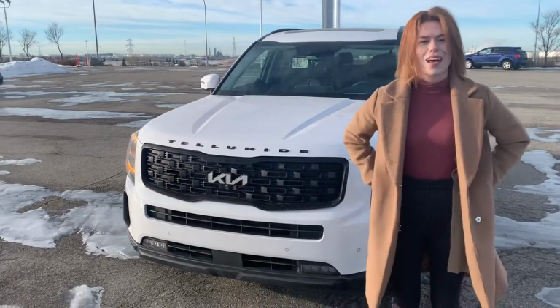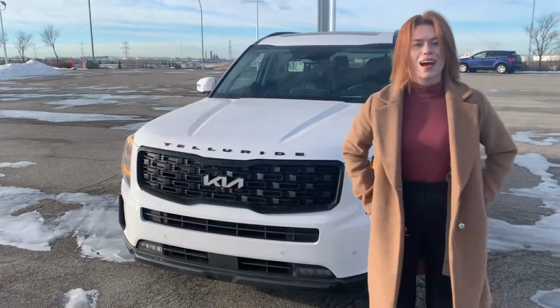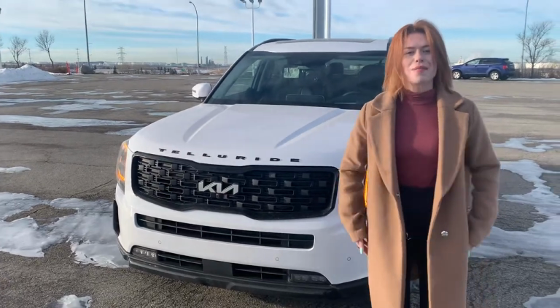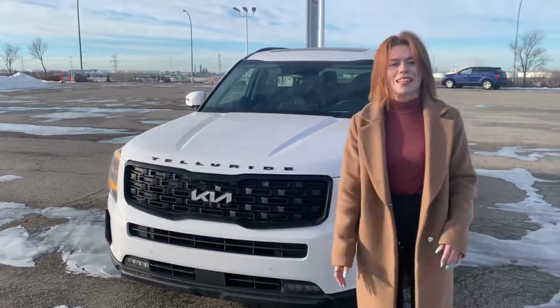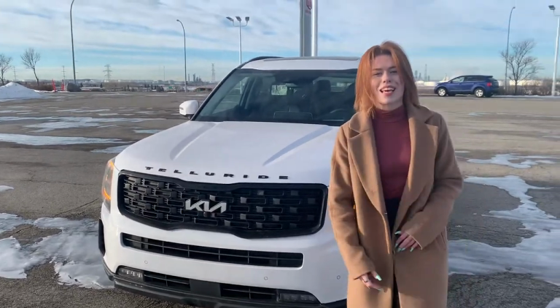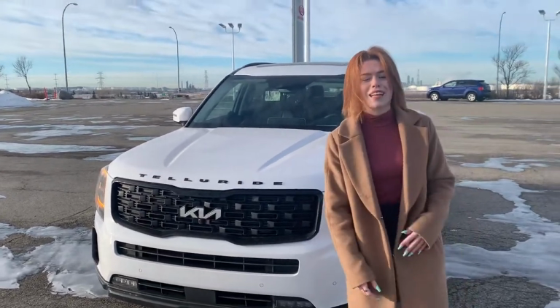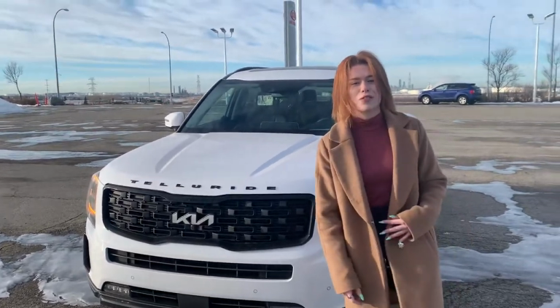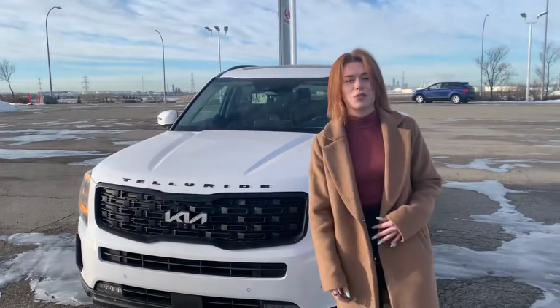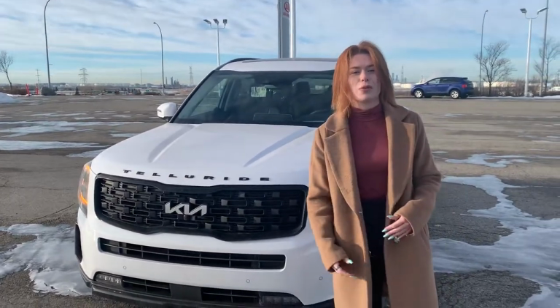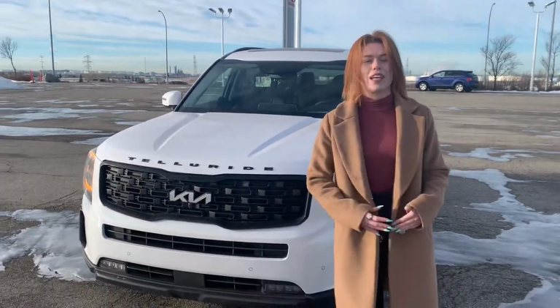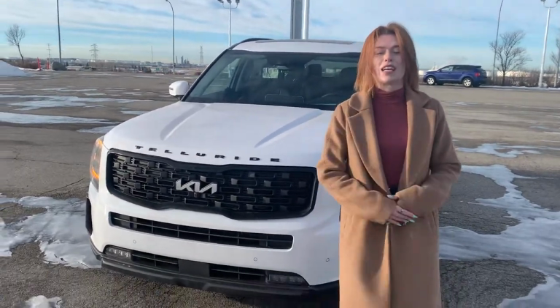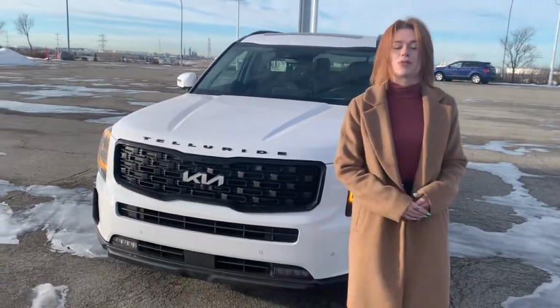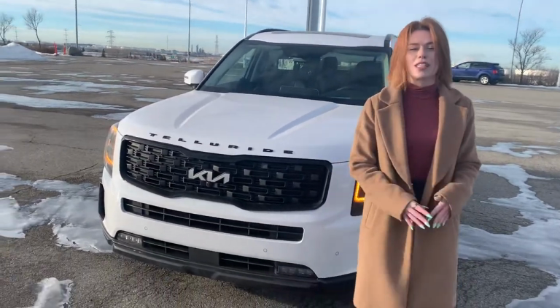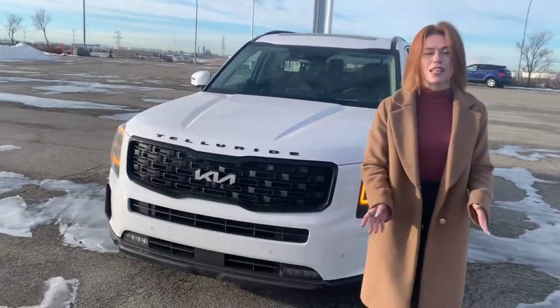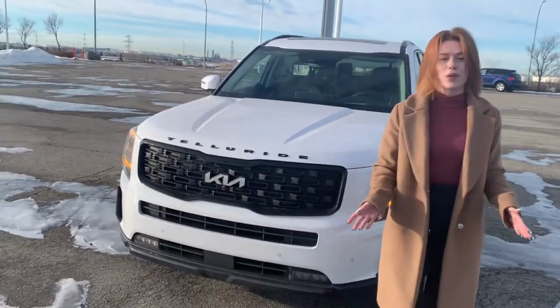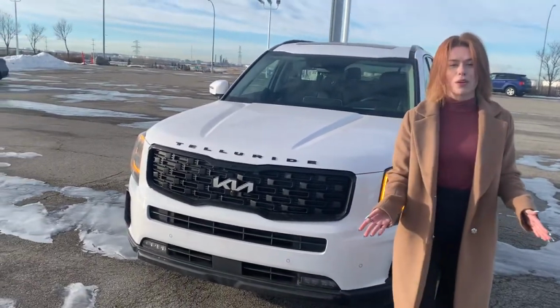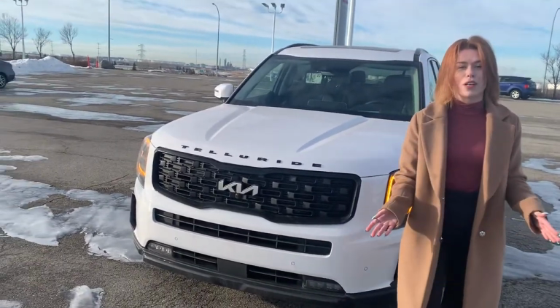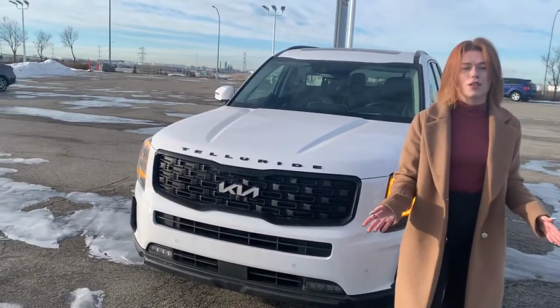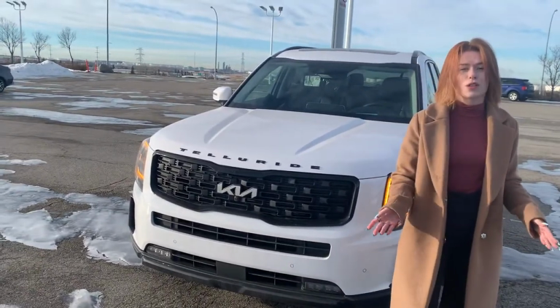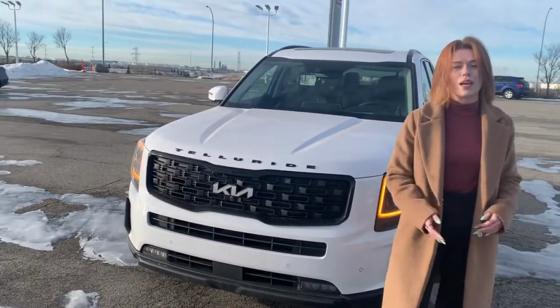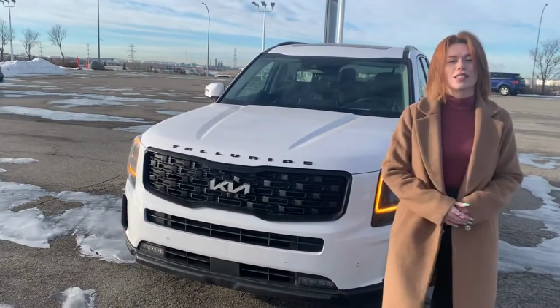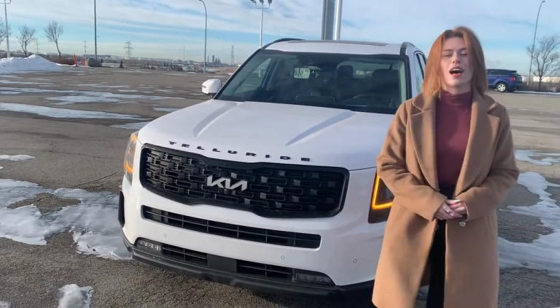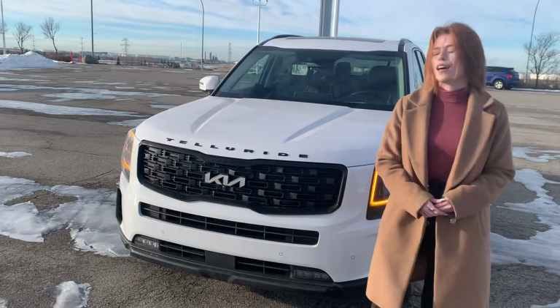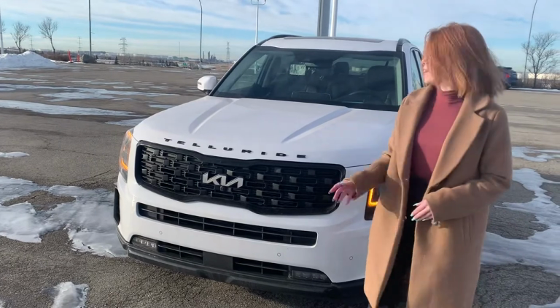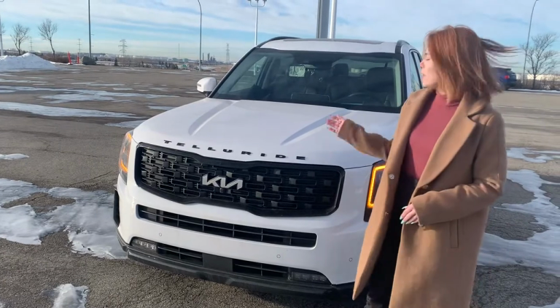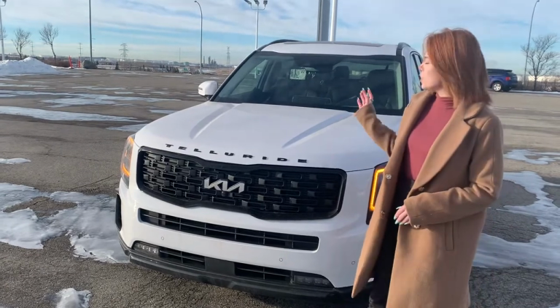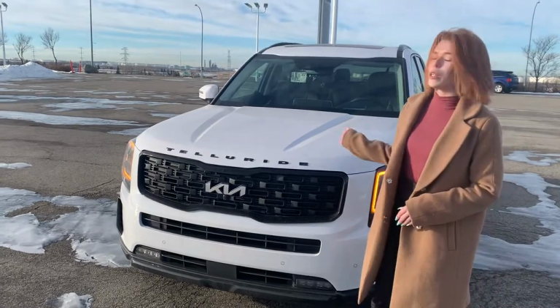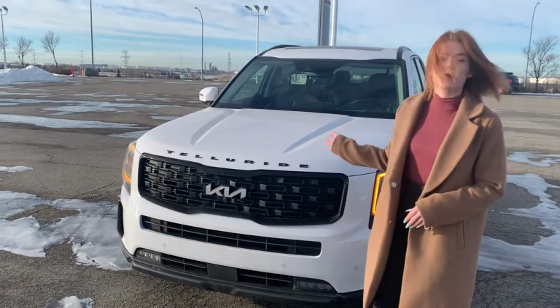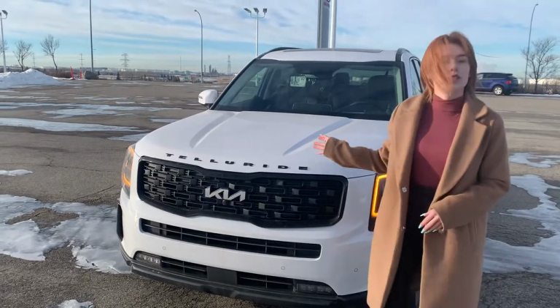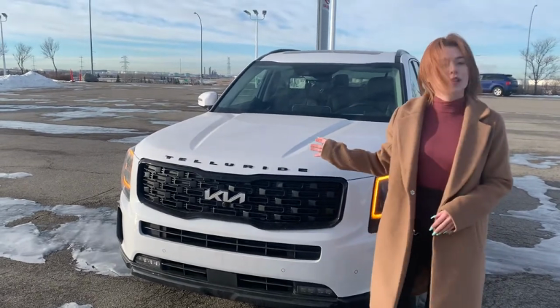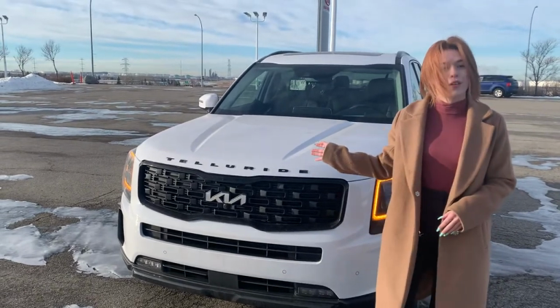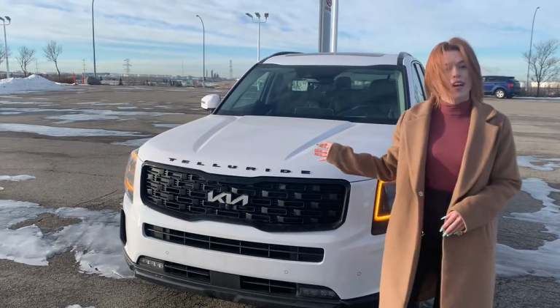Hi Mike, it's Kayleigh here from SheWorkia. I just wanted to send you a quick video to showcase the 2022 Telluride.